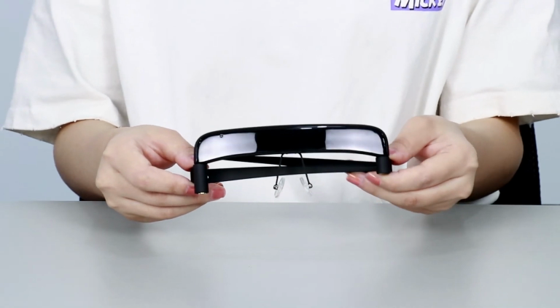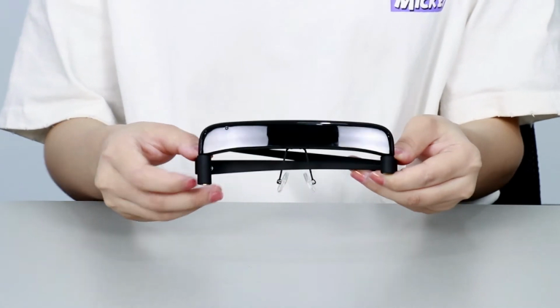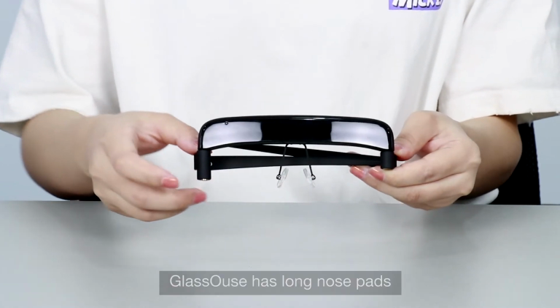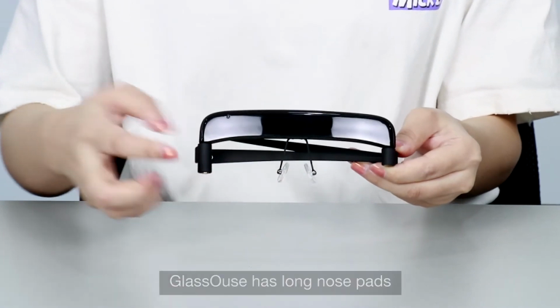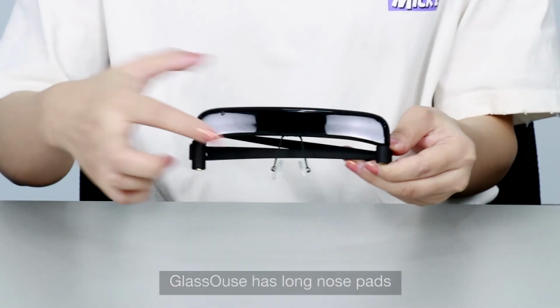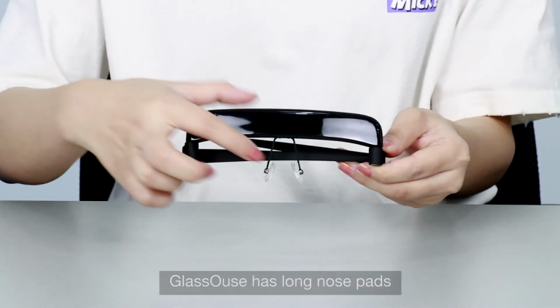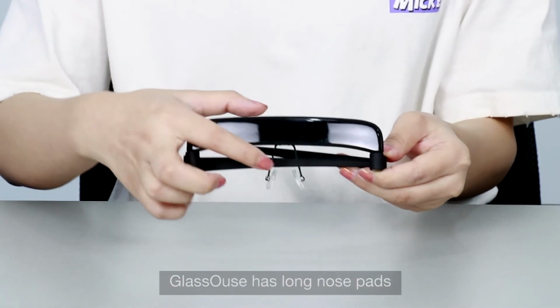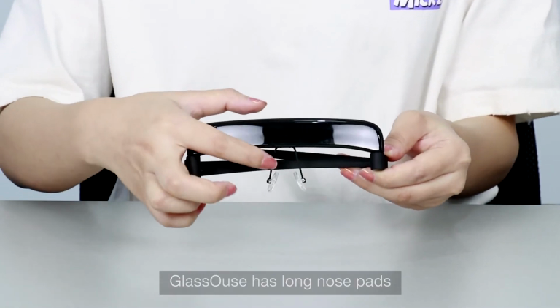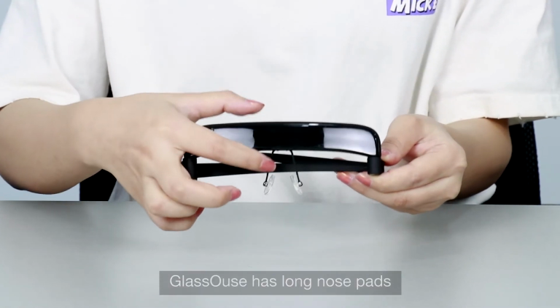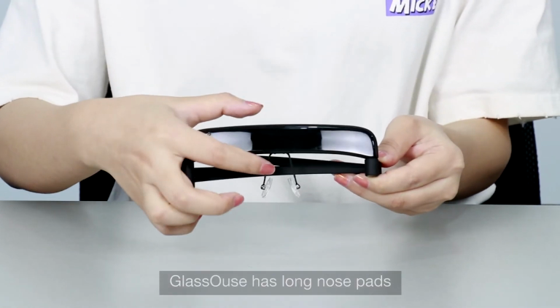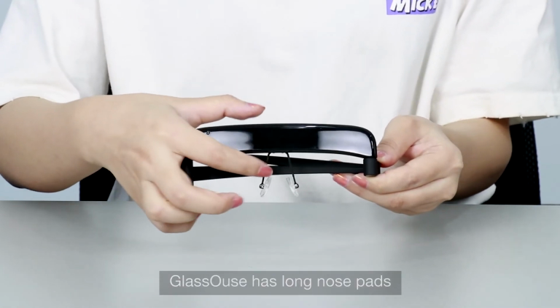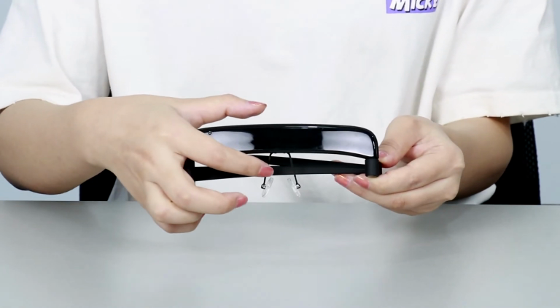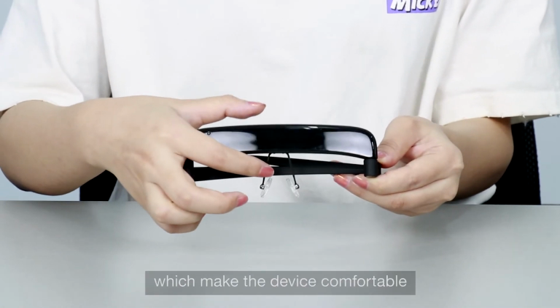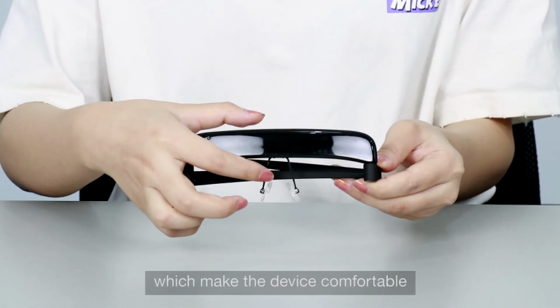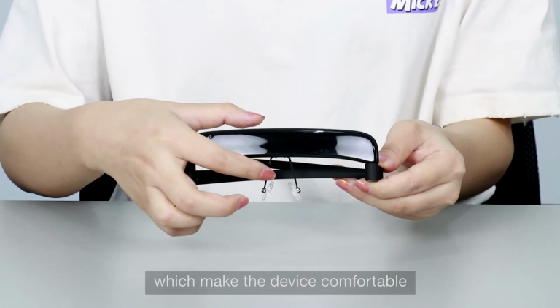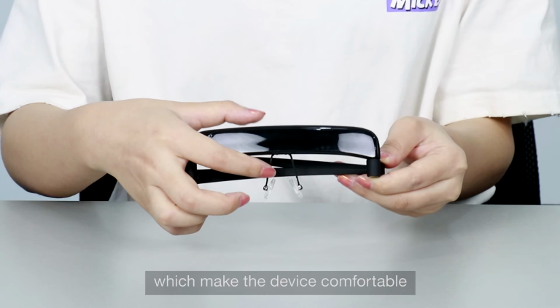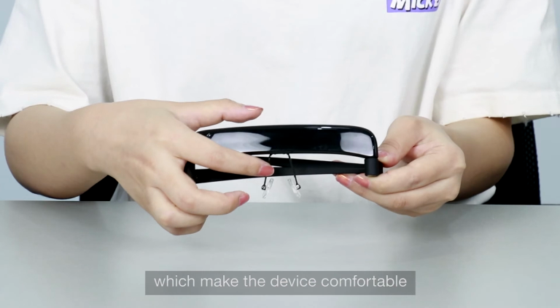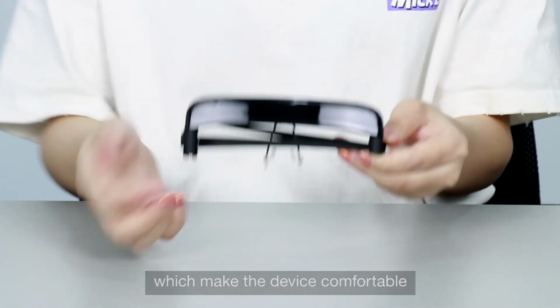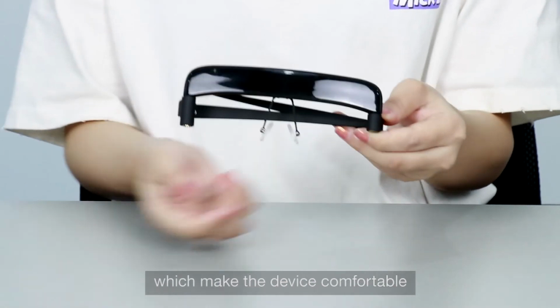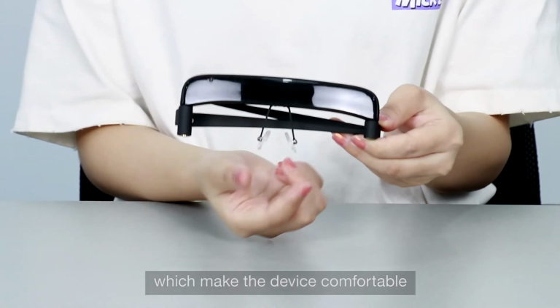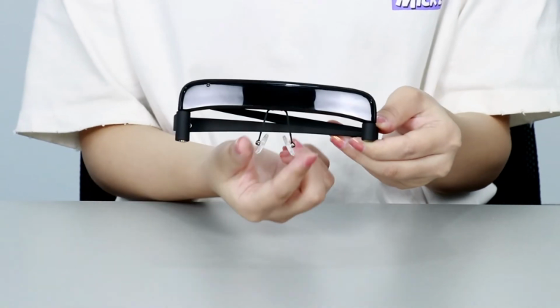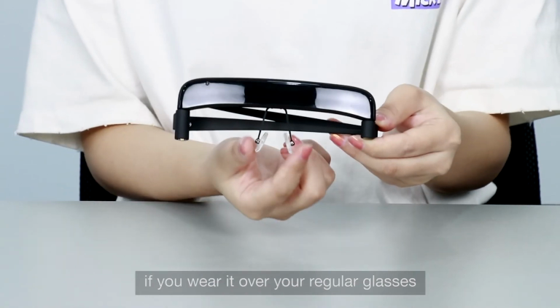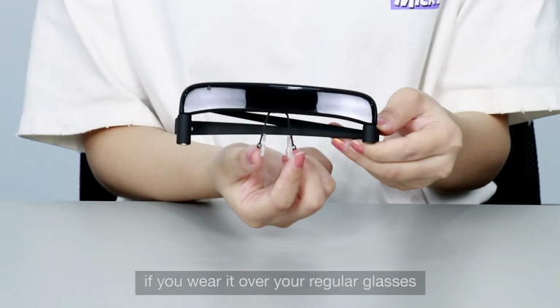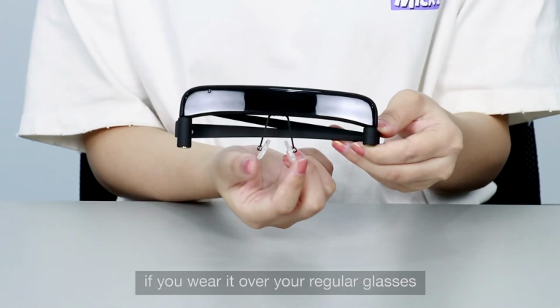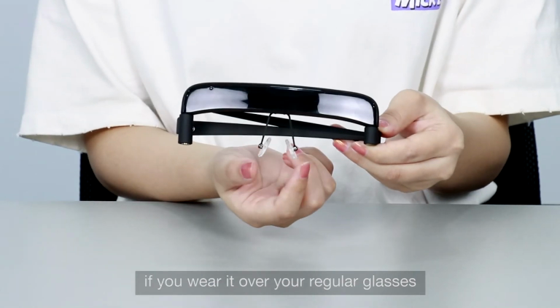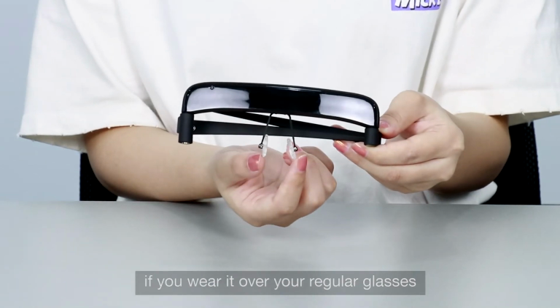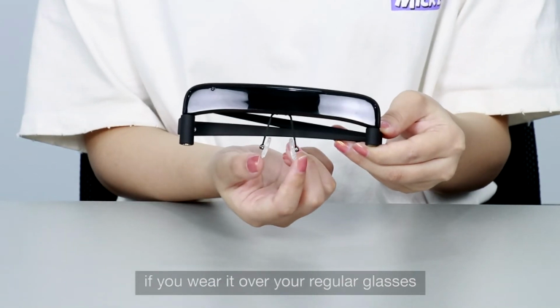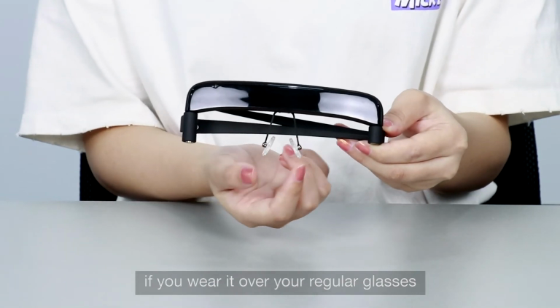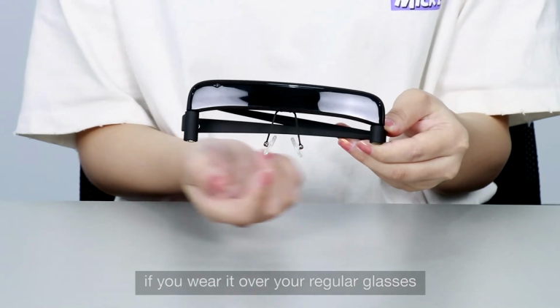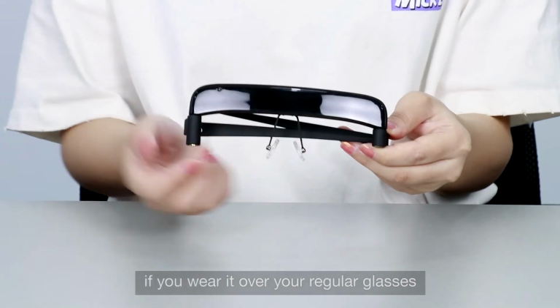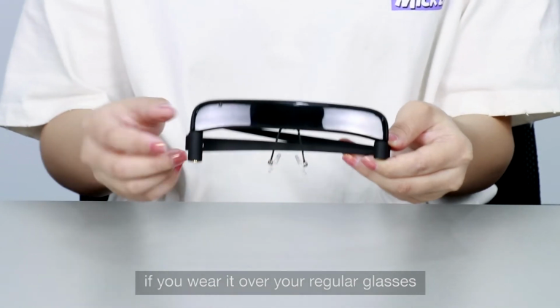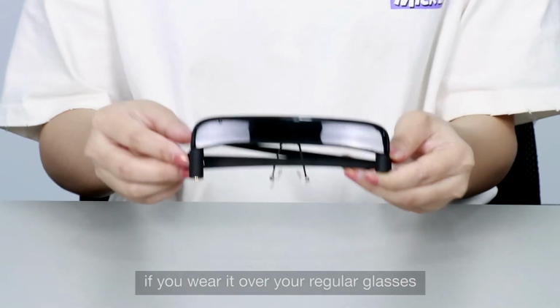Glasshouse has long nose pads, which make the device comfortable if you wear it over your regular glasses.